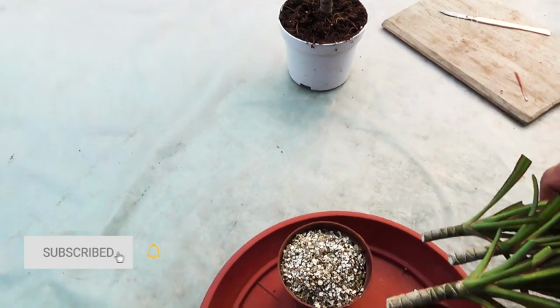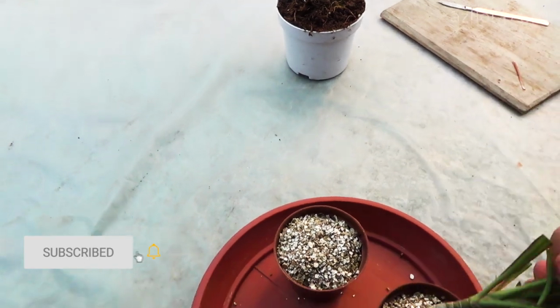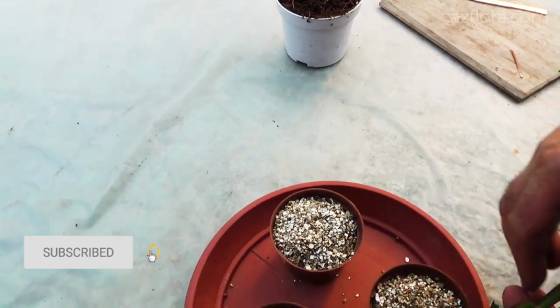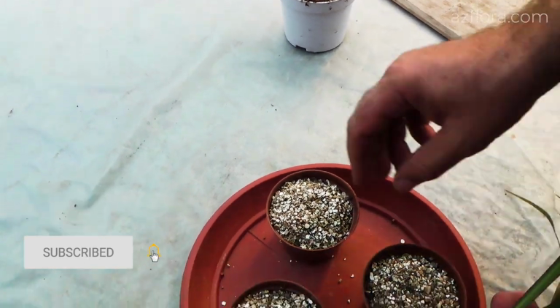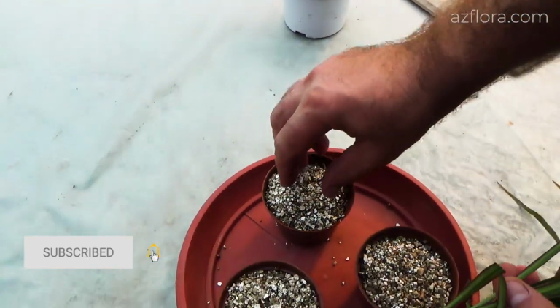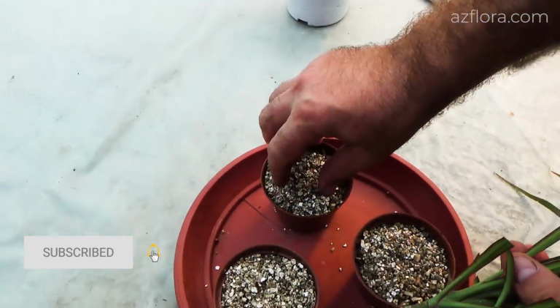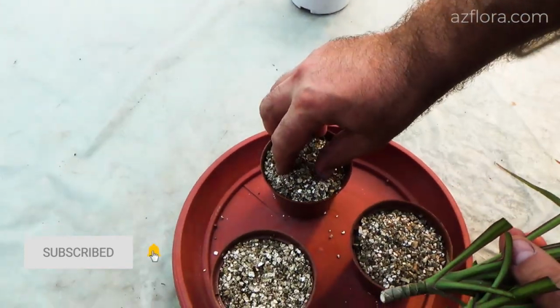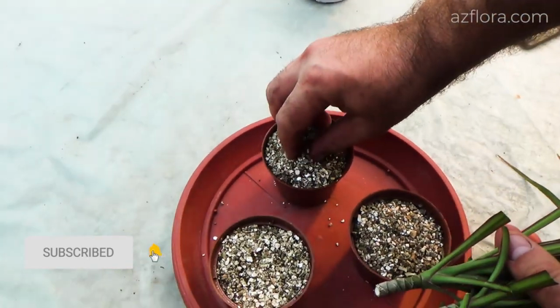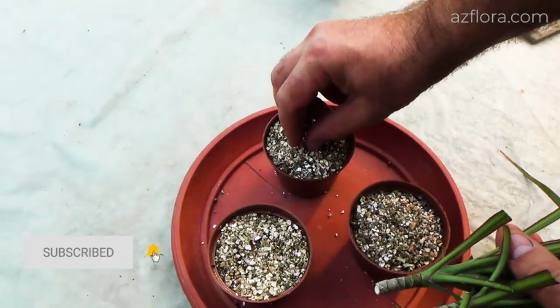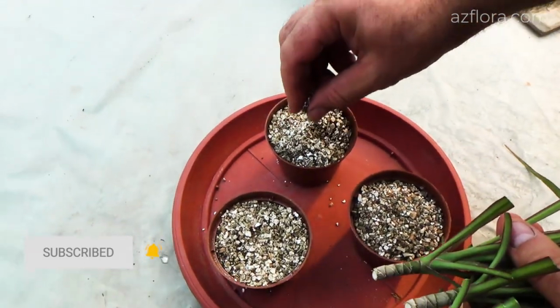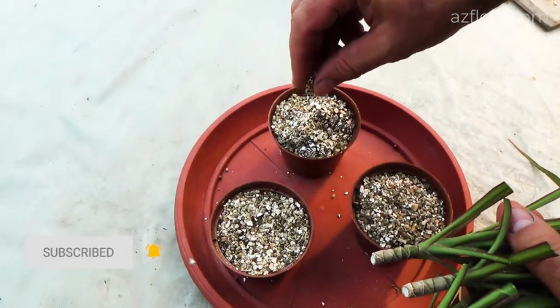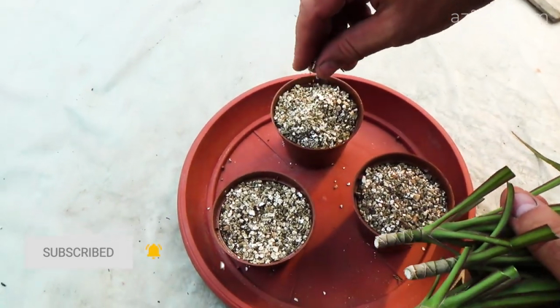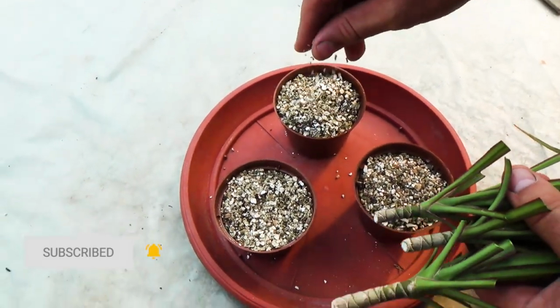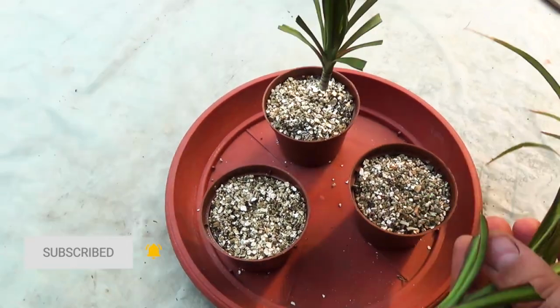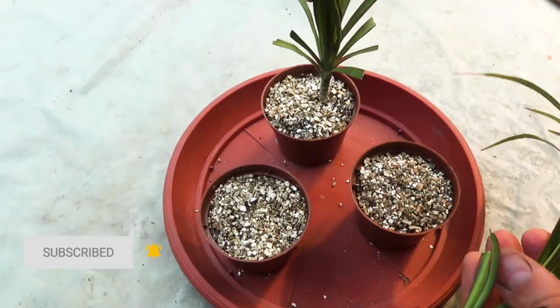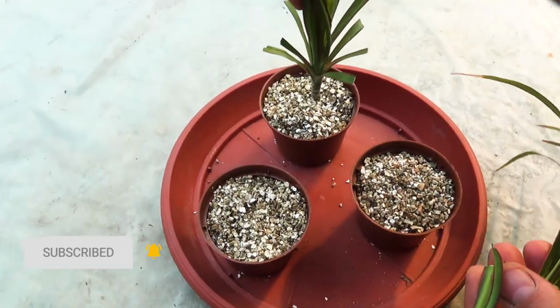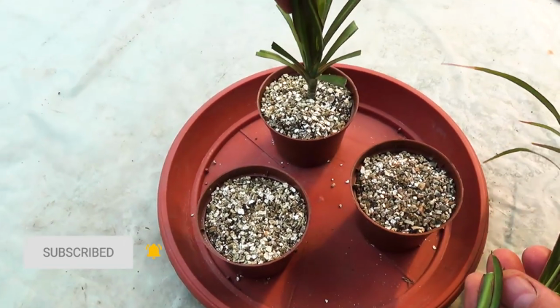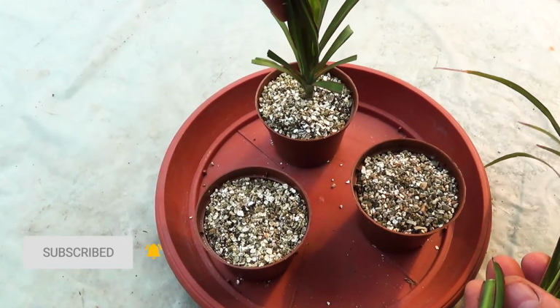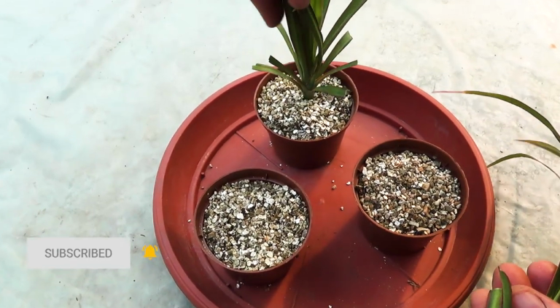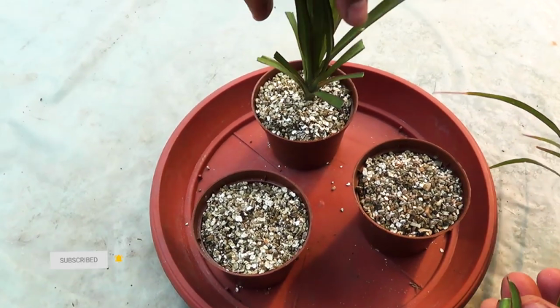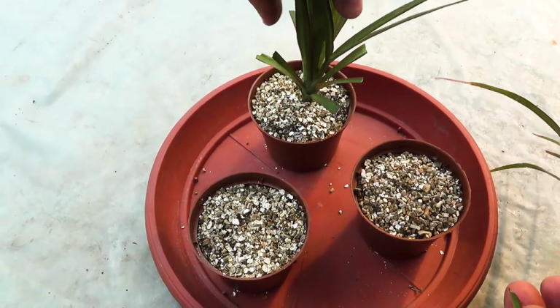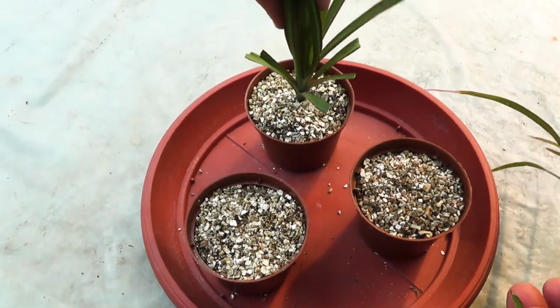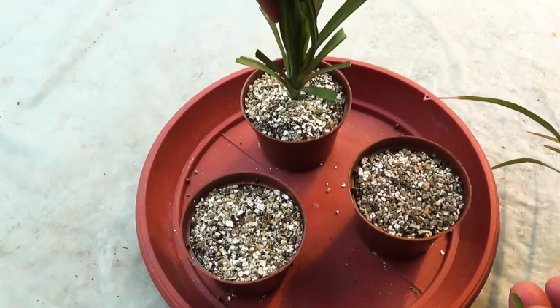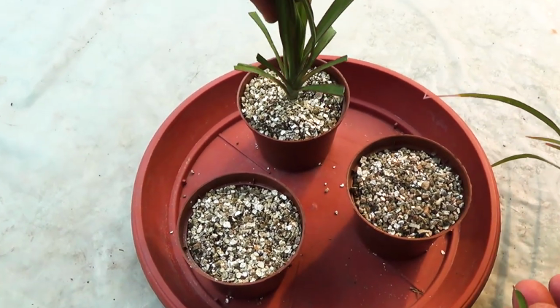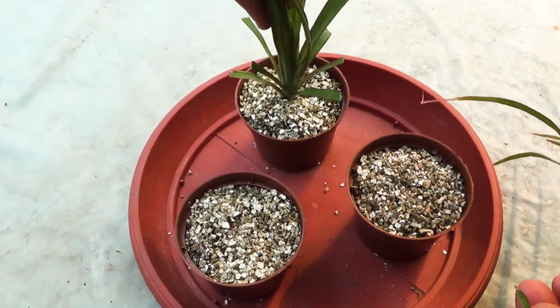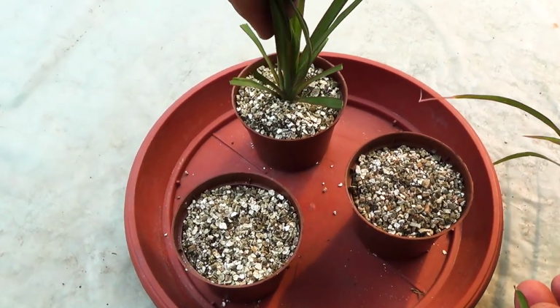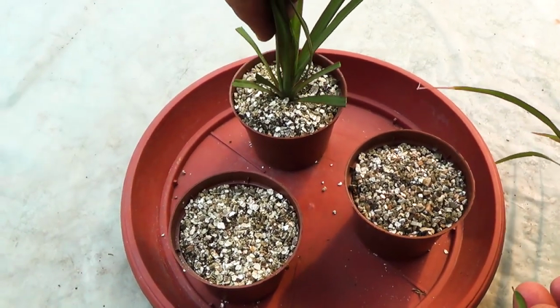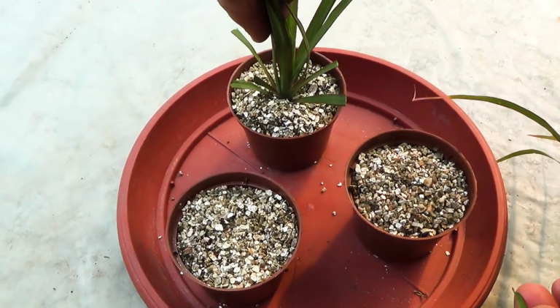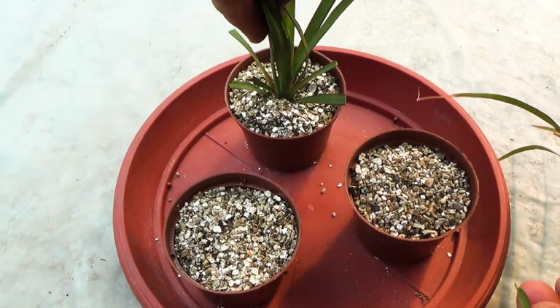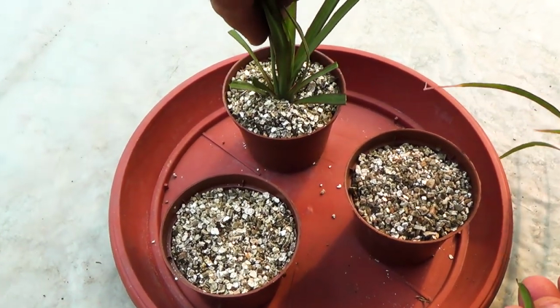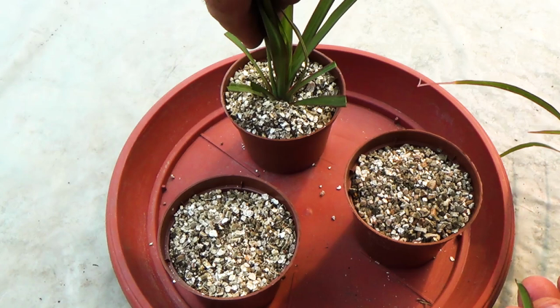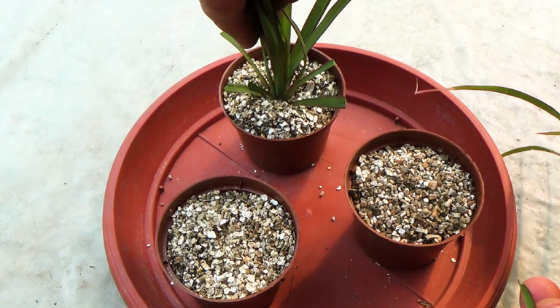Cuttings are planted into vermiculite, deepening the place of the cut by 2 to 4 cm.